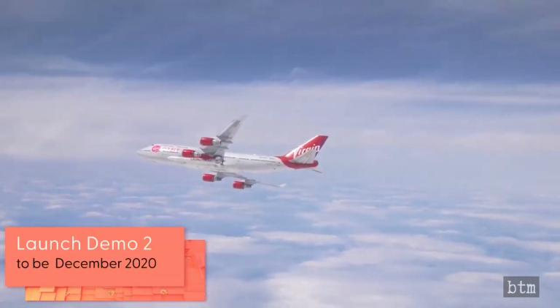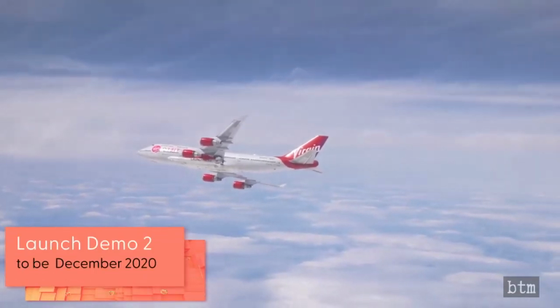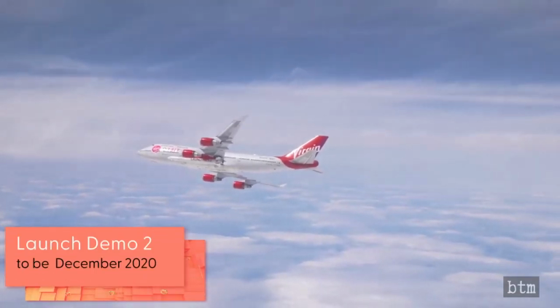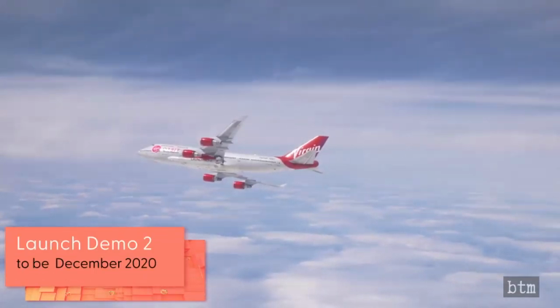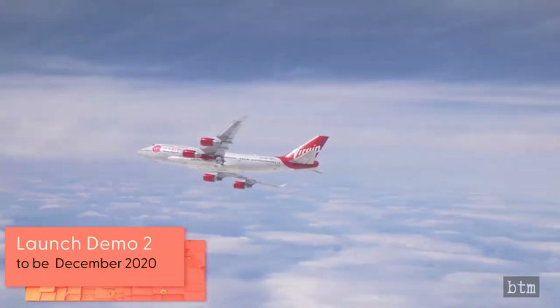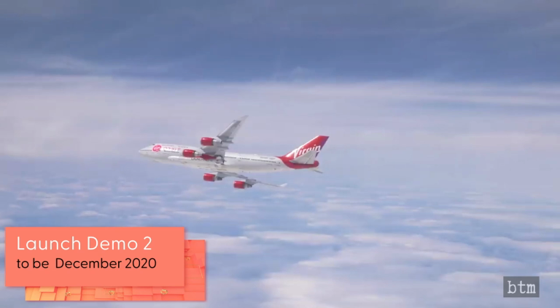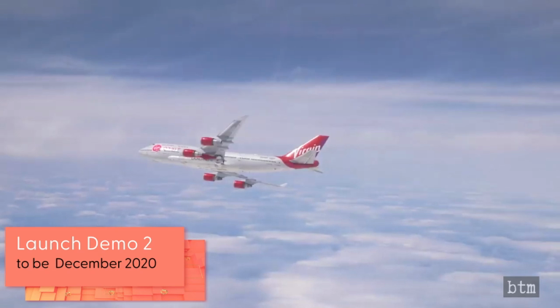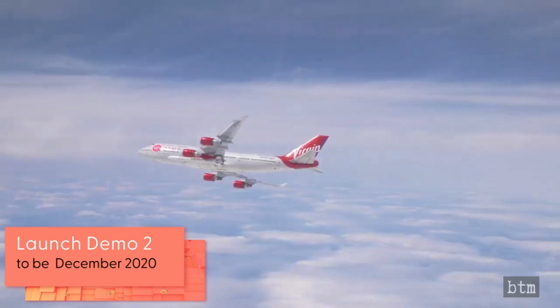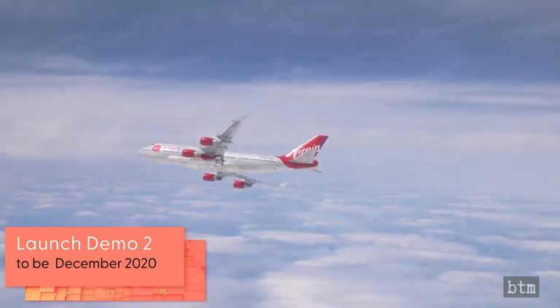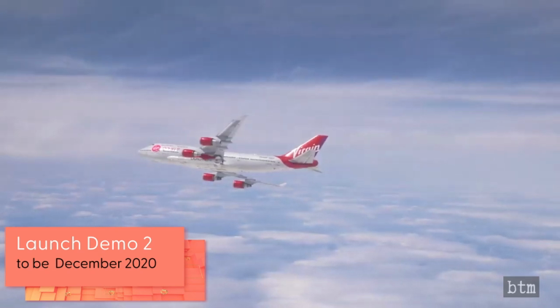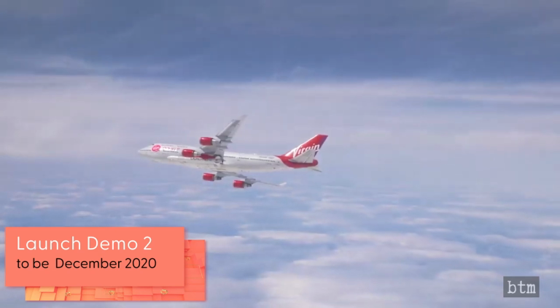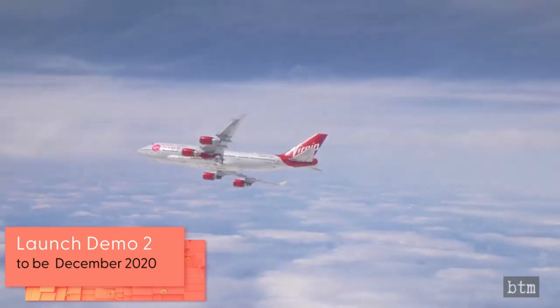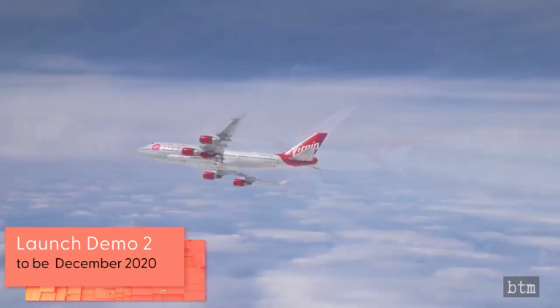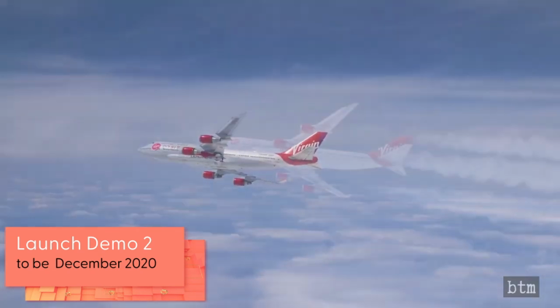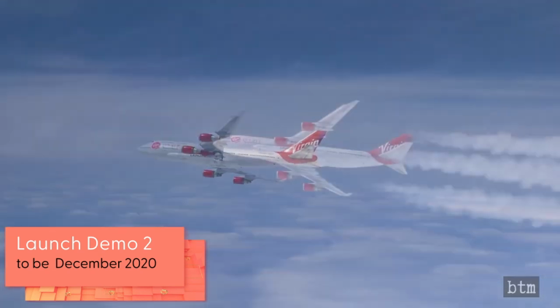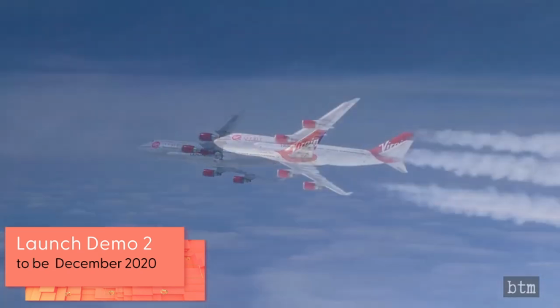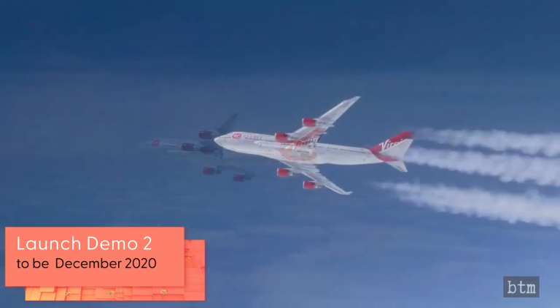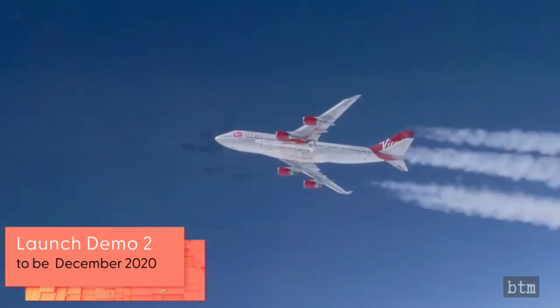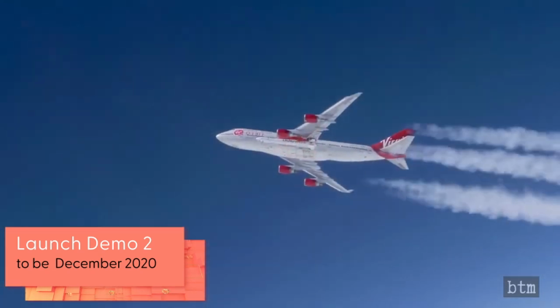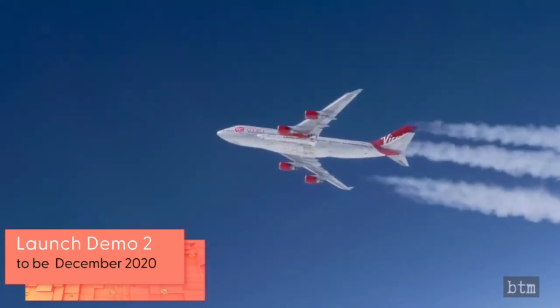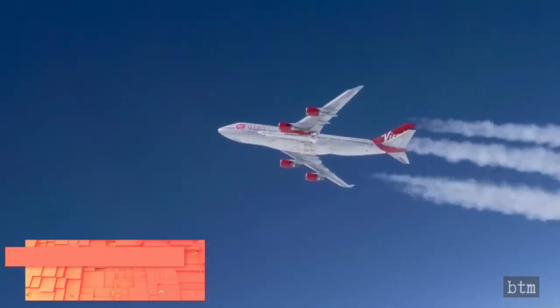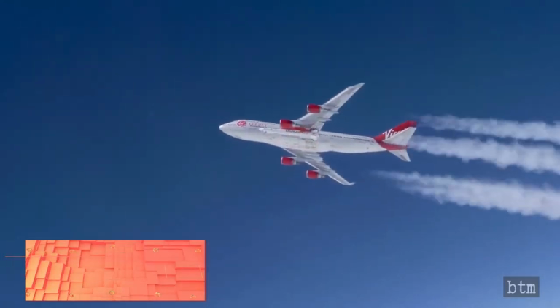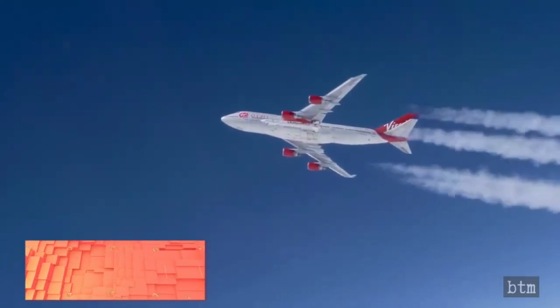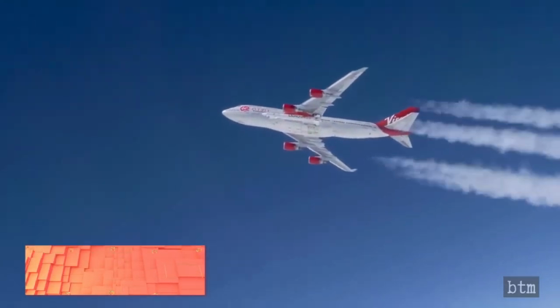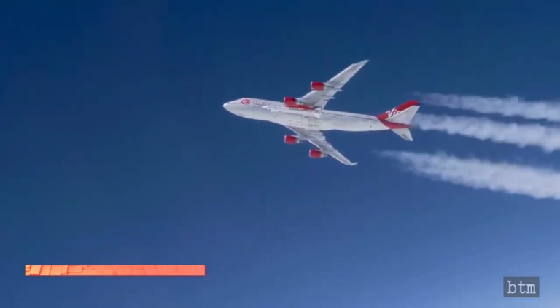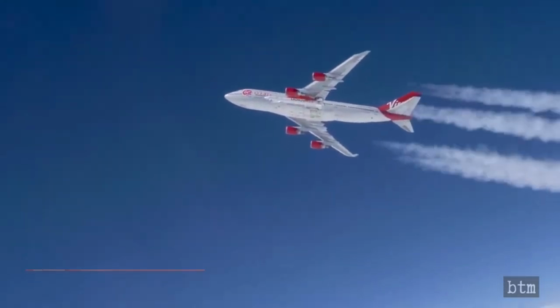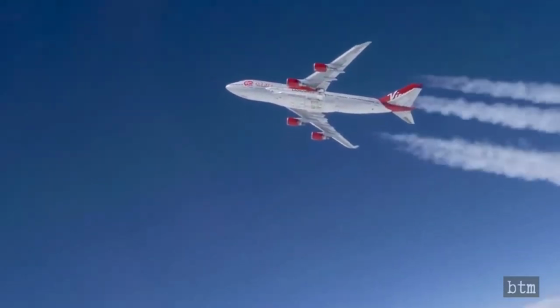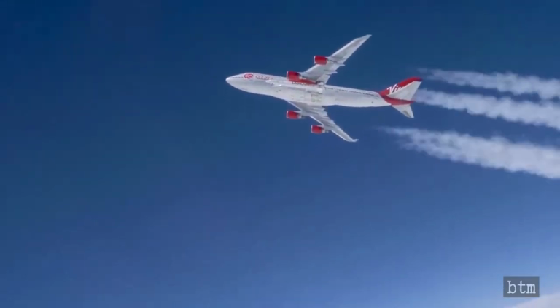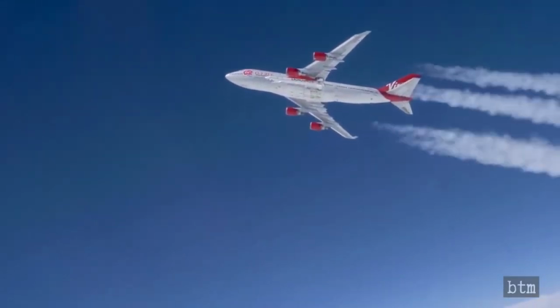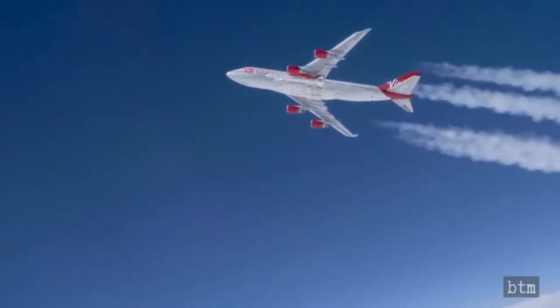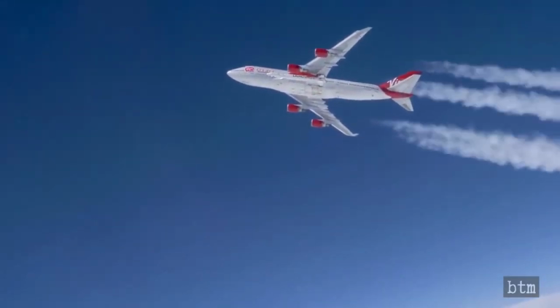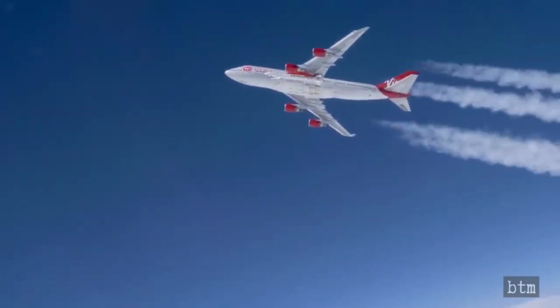Richard Branson, the founder of the Virgin Group and part-owner of Virgin Orbit, has said the launch will occur before Christmas.